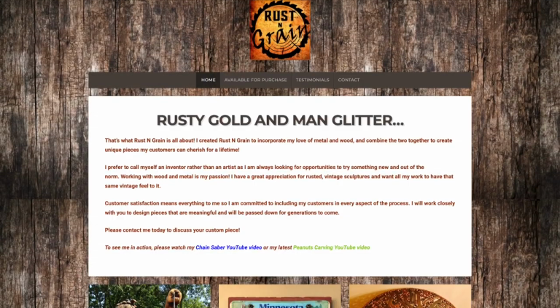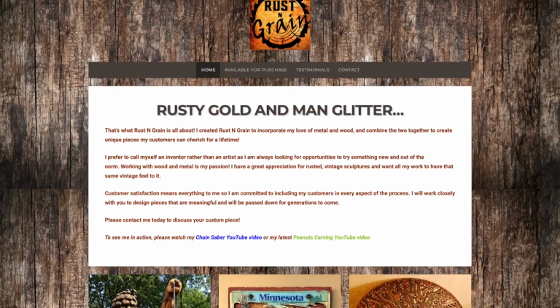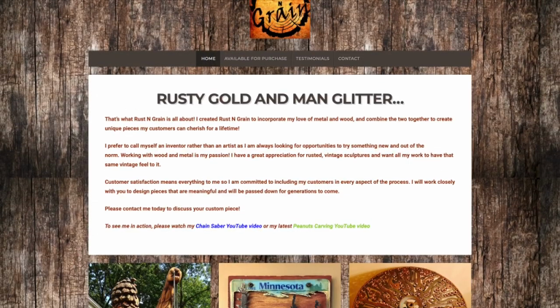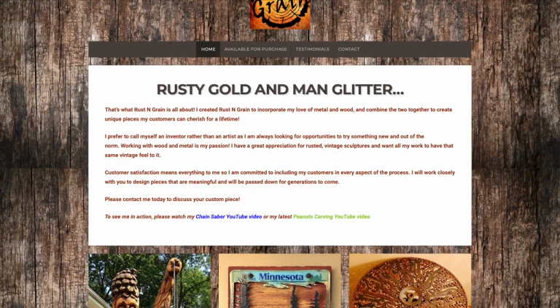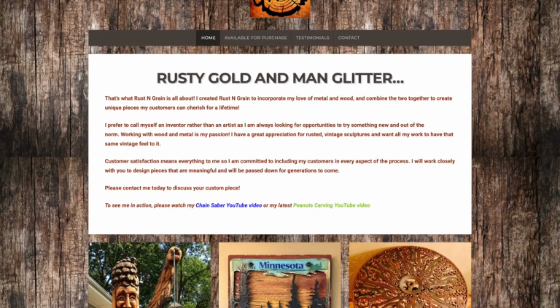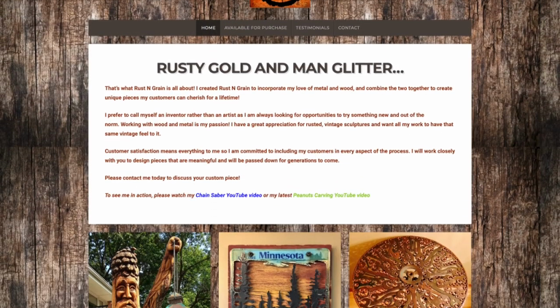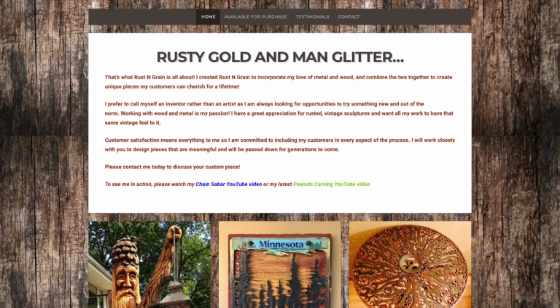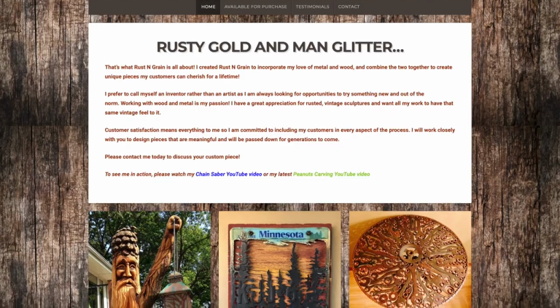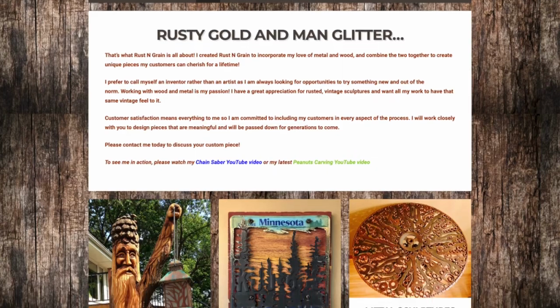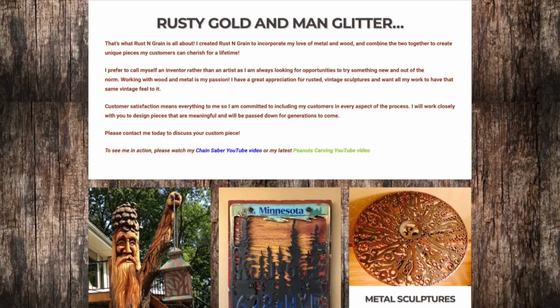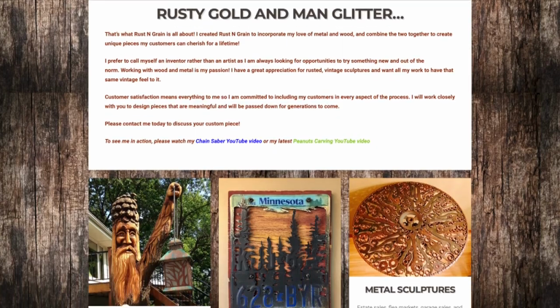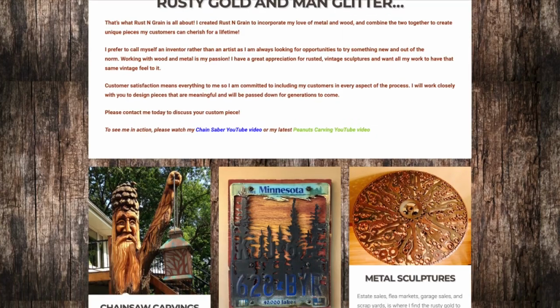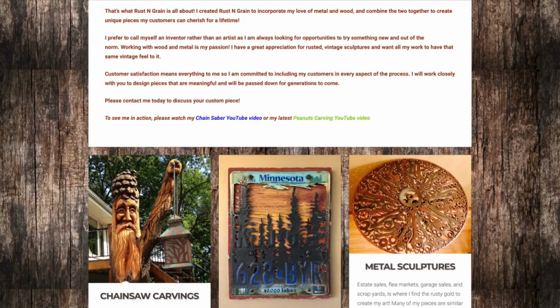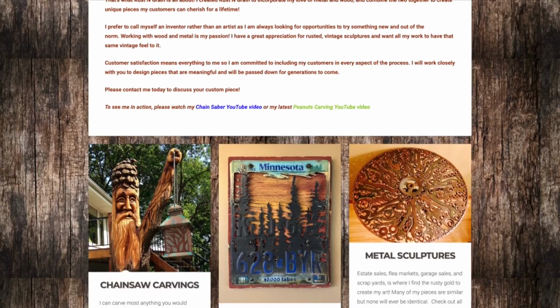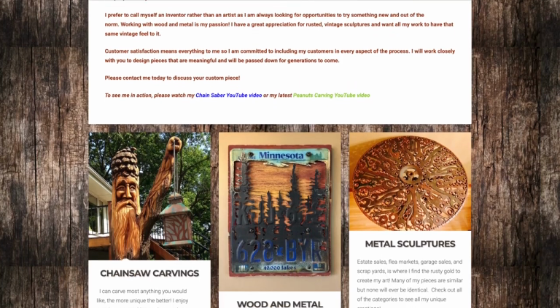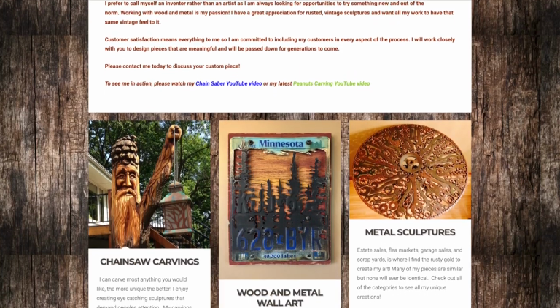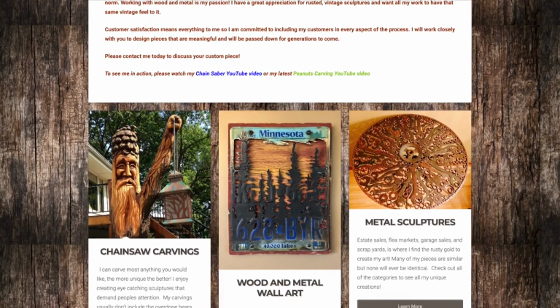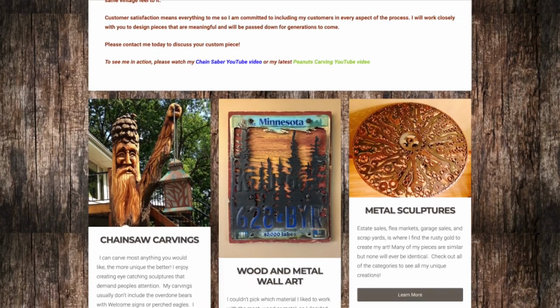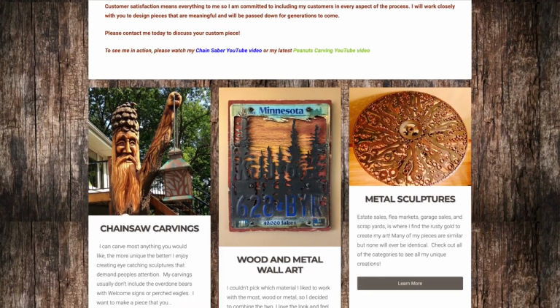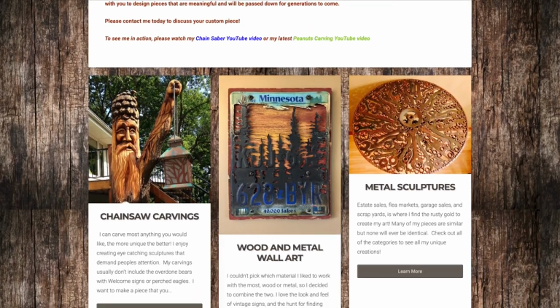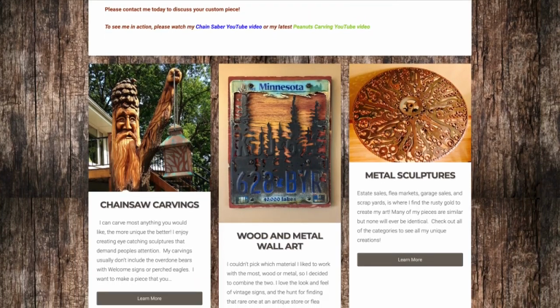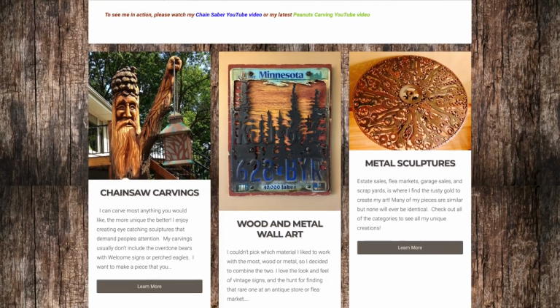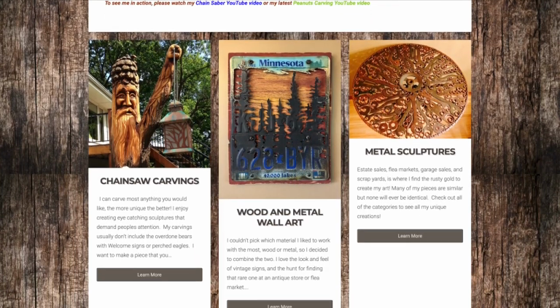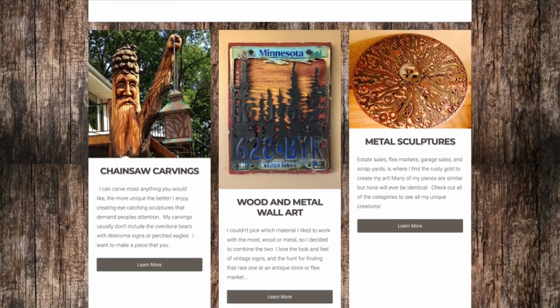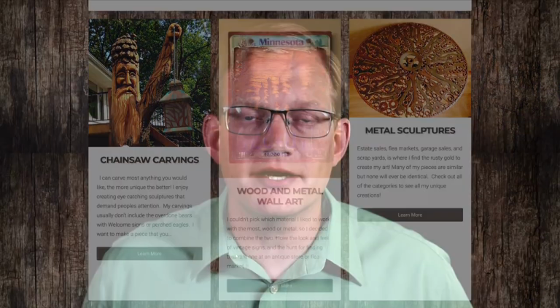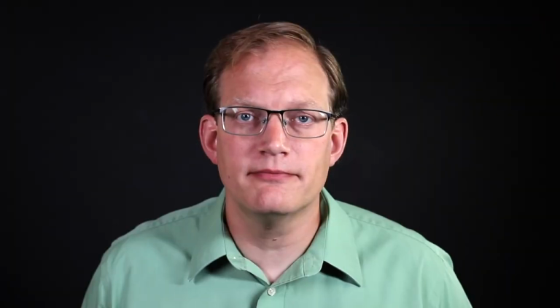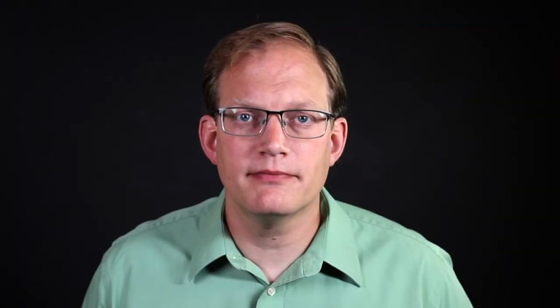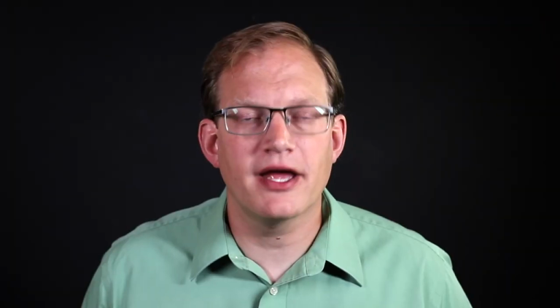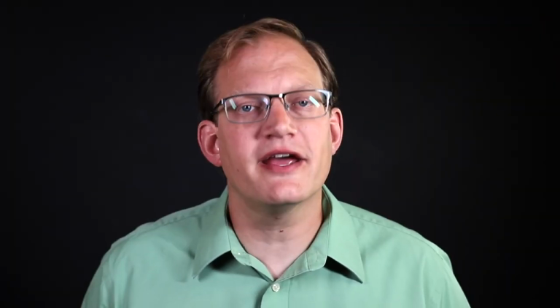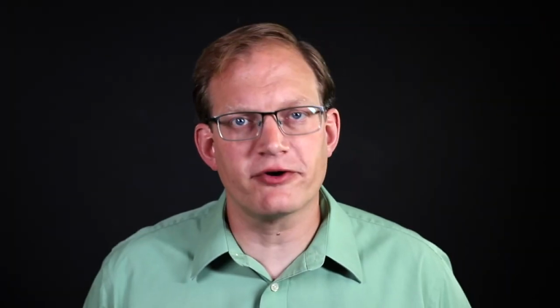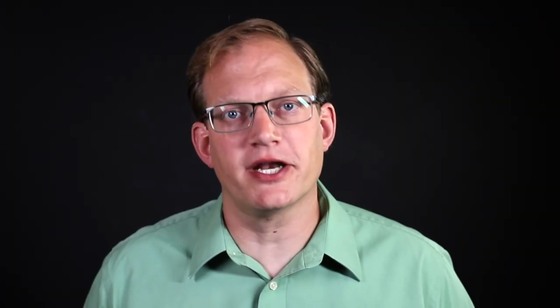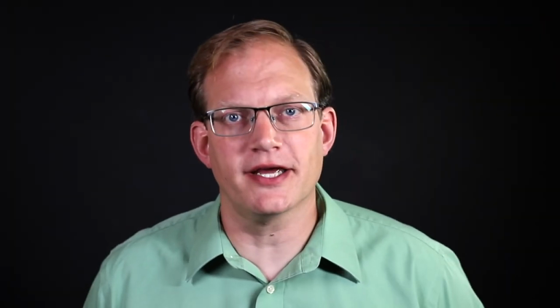In the meantime, enjoy watching Adam's videos, or check out his photos online, and have a great day!